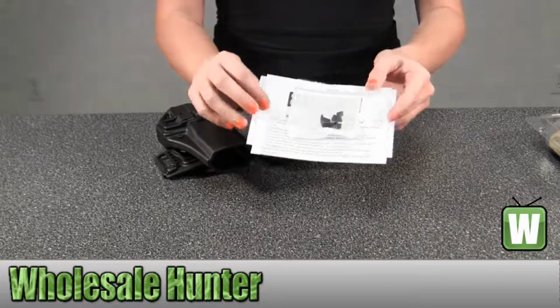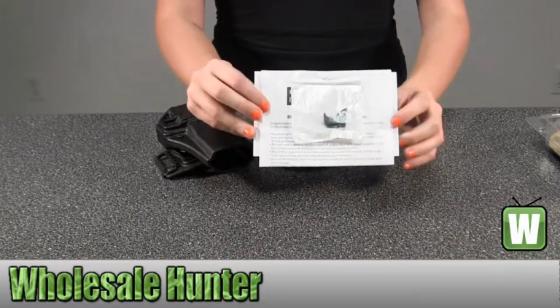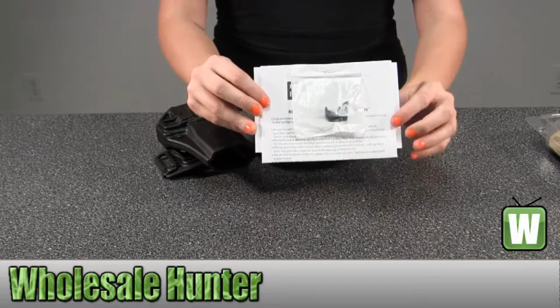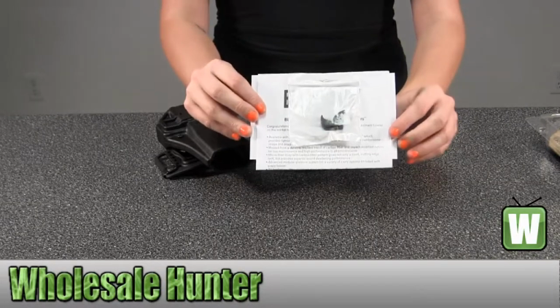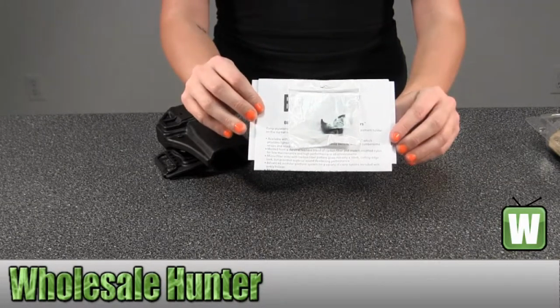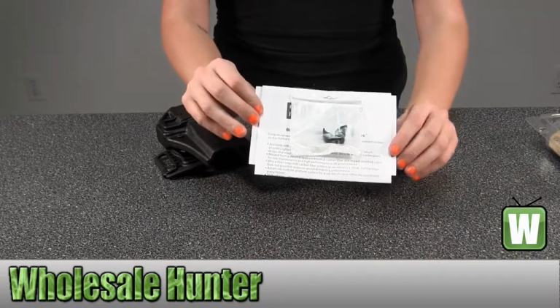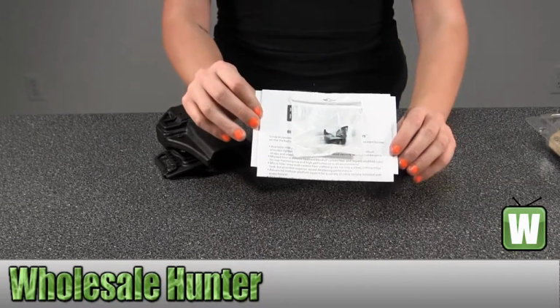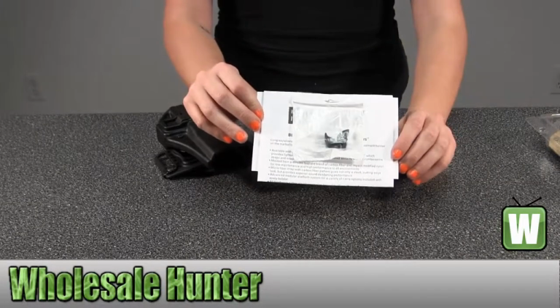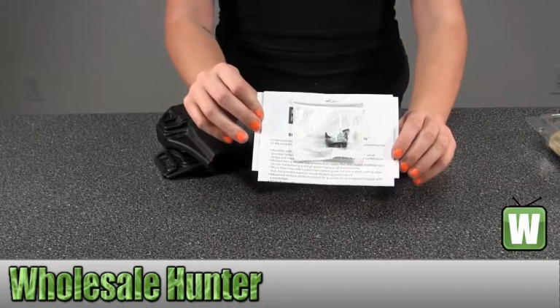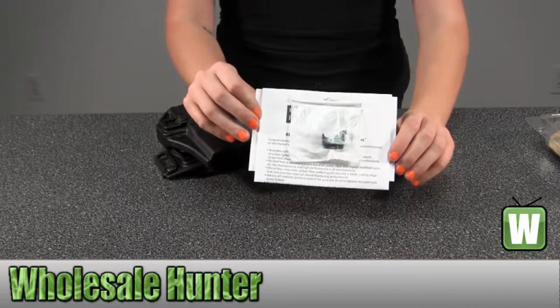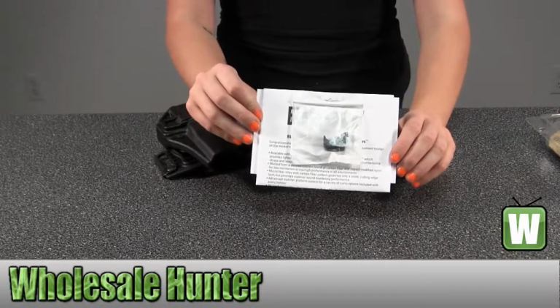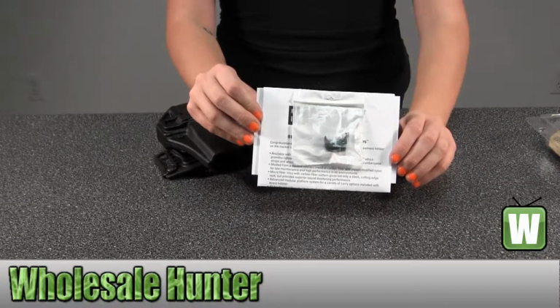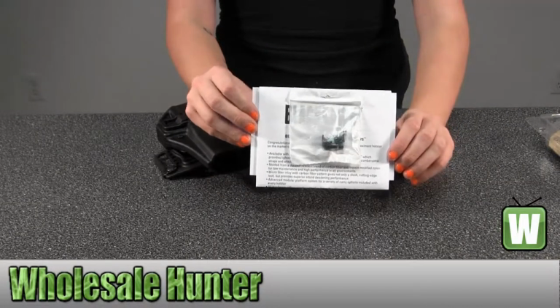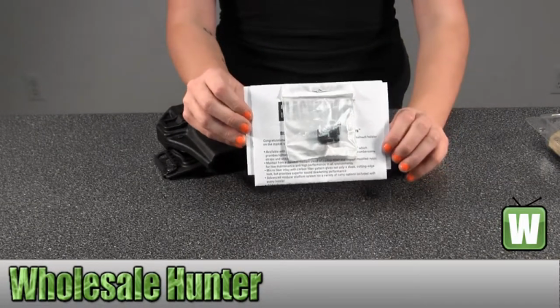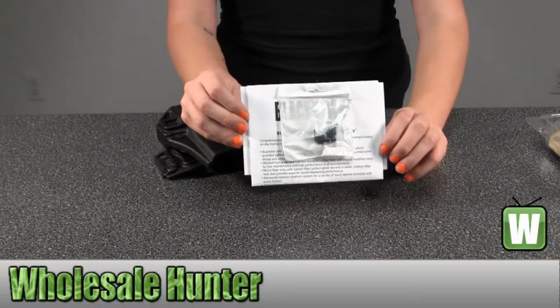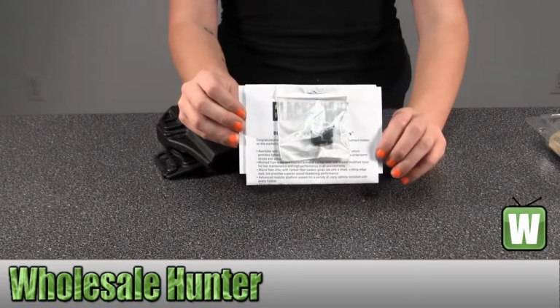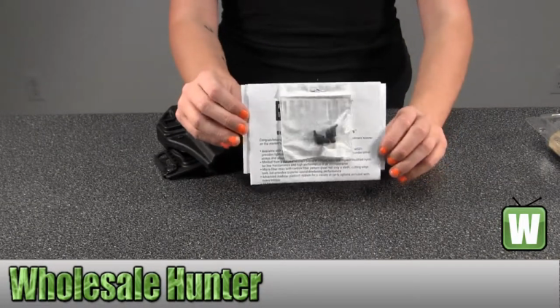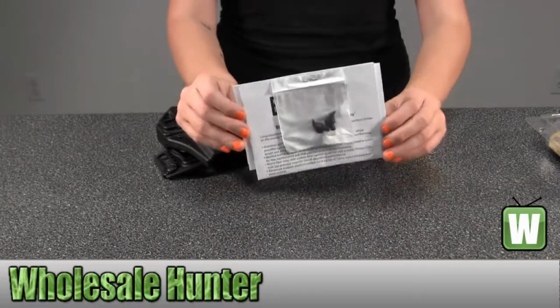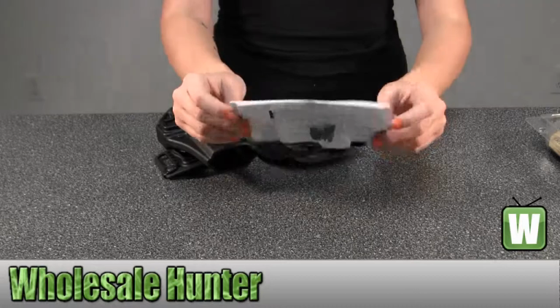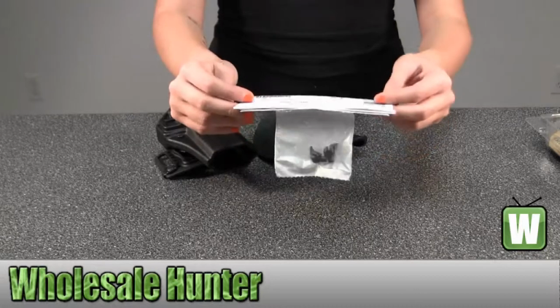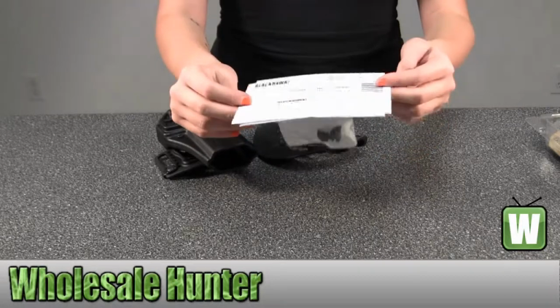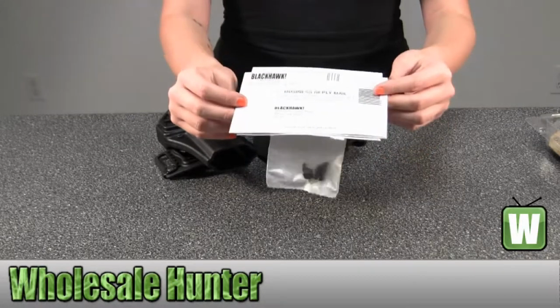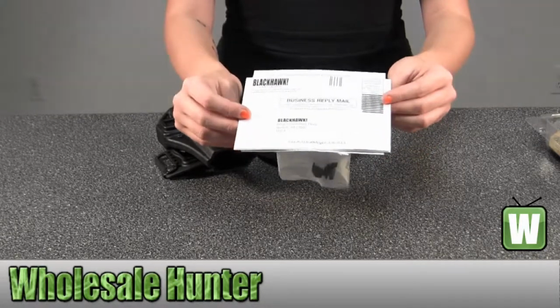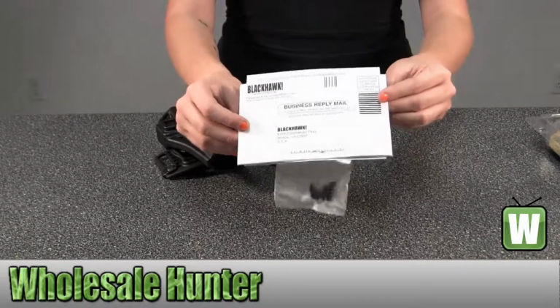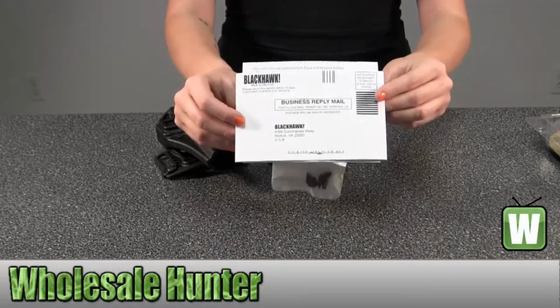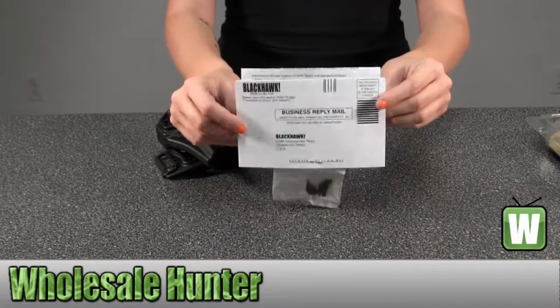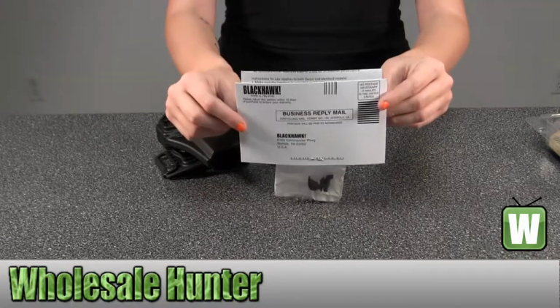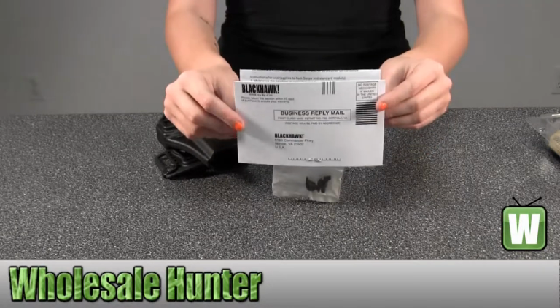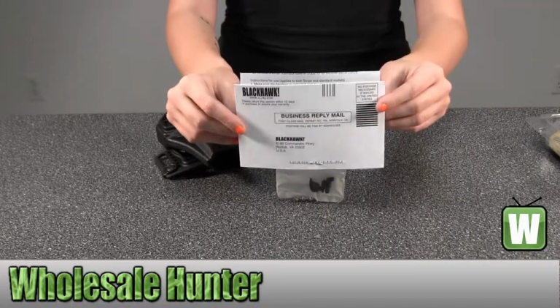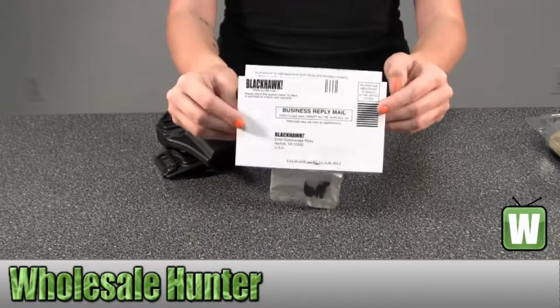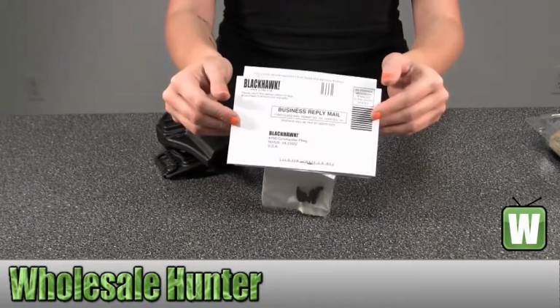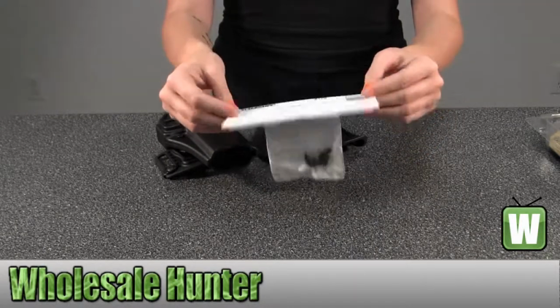Here you have your extra pieces, your instructions on how to operate it and put it together, and then you have your warranty information.